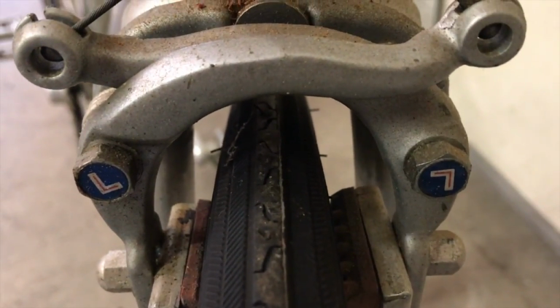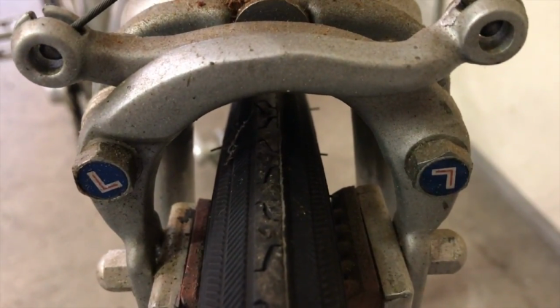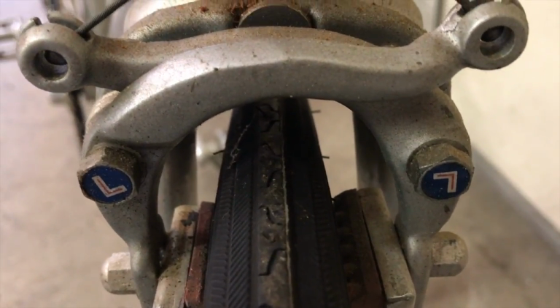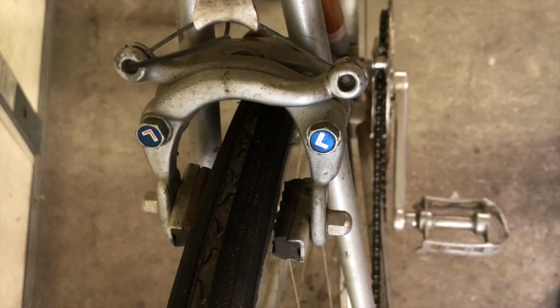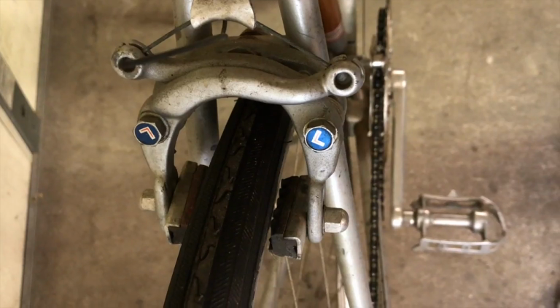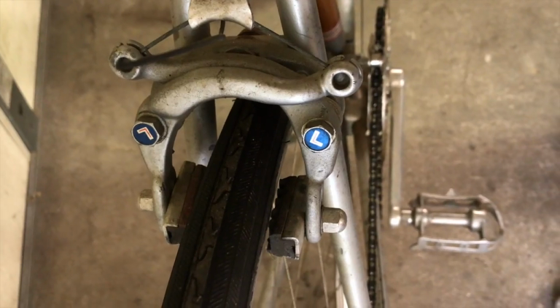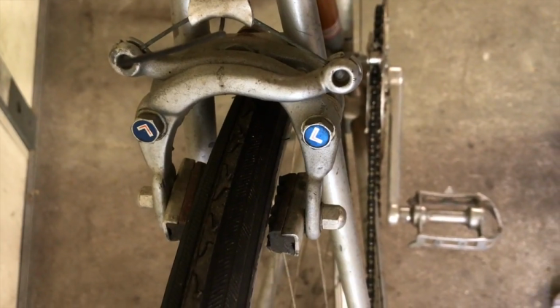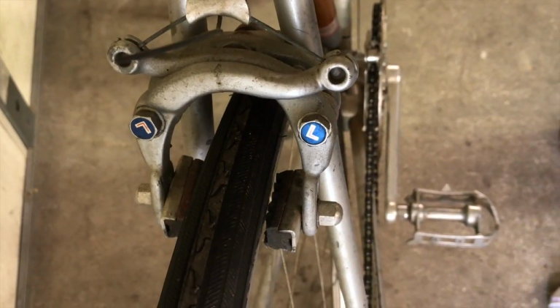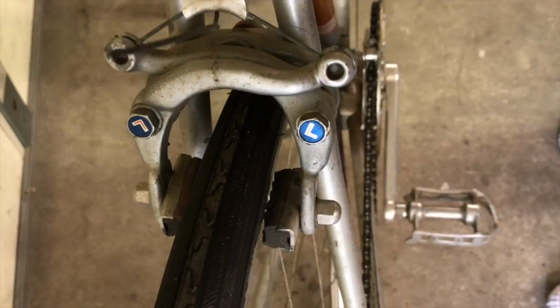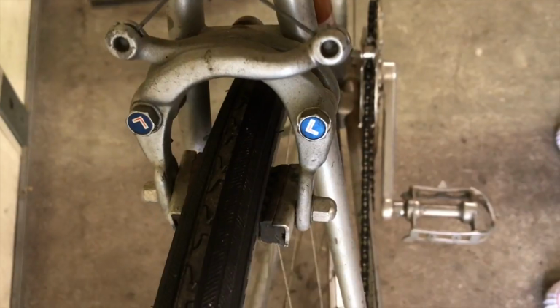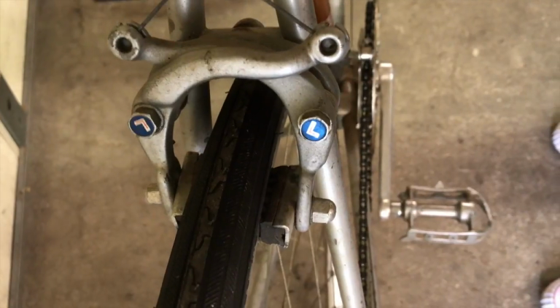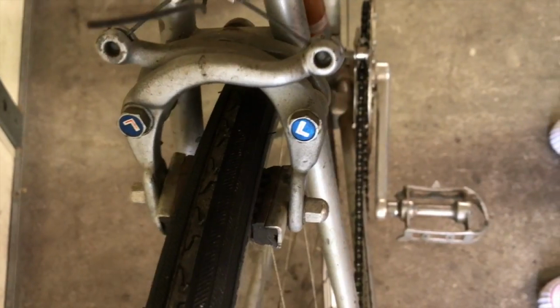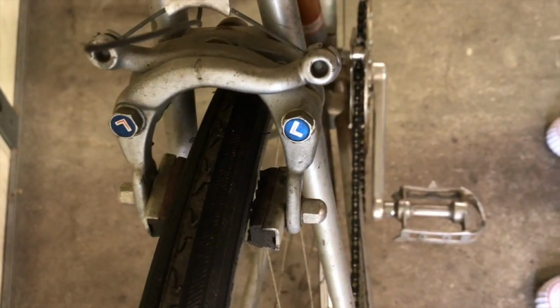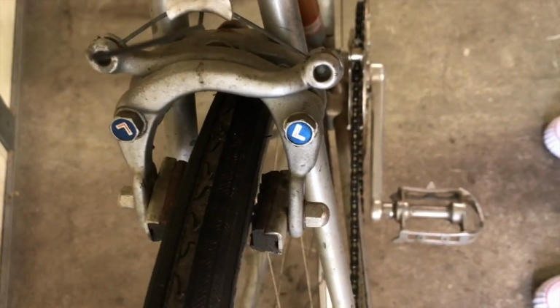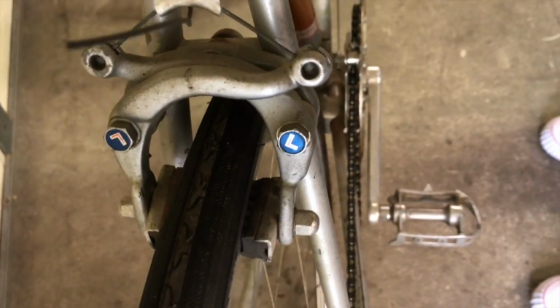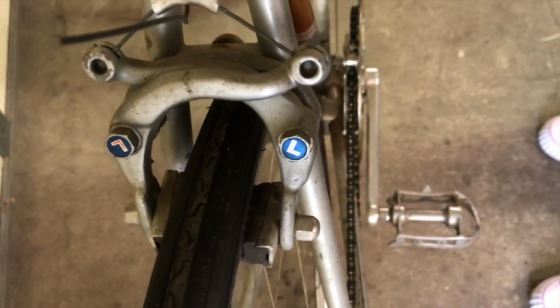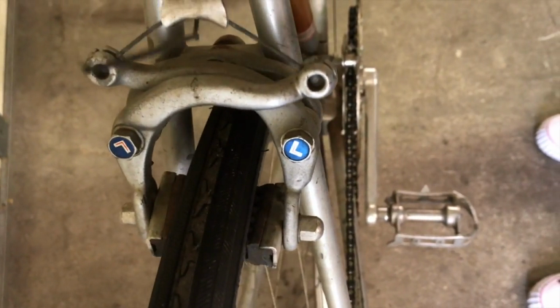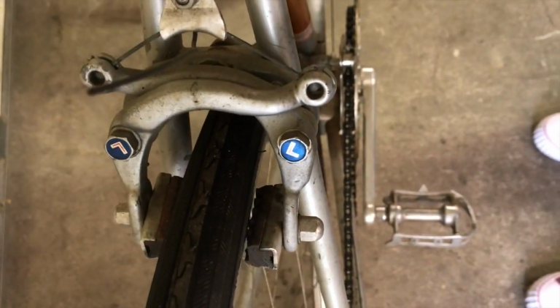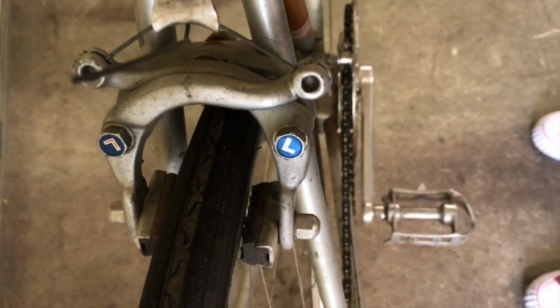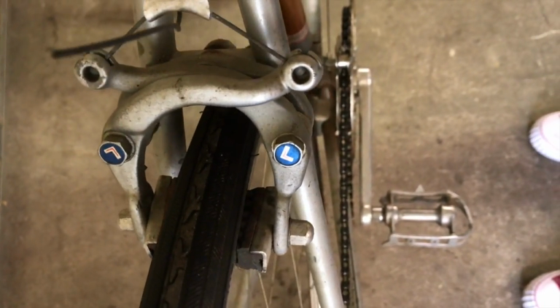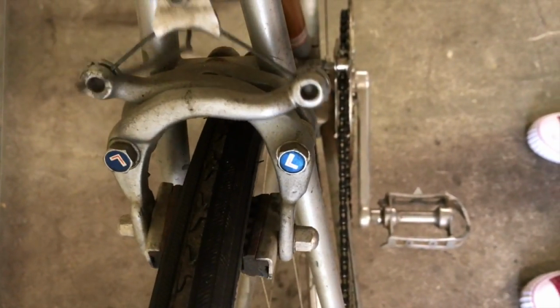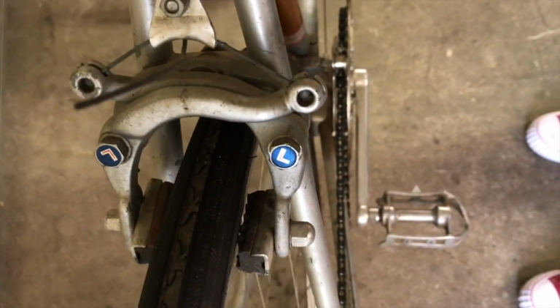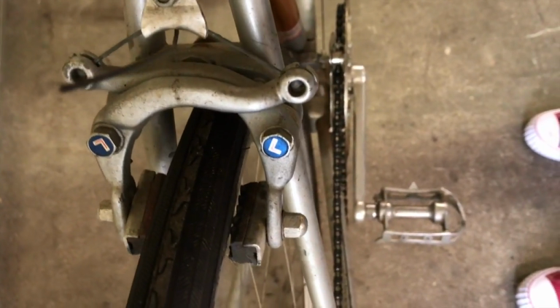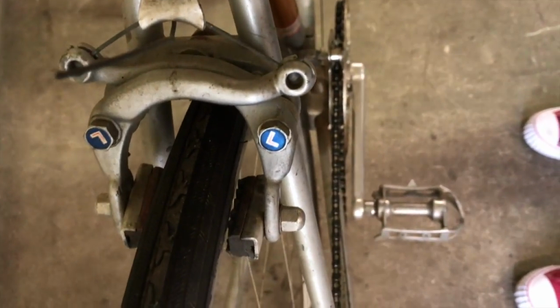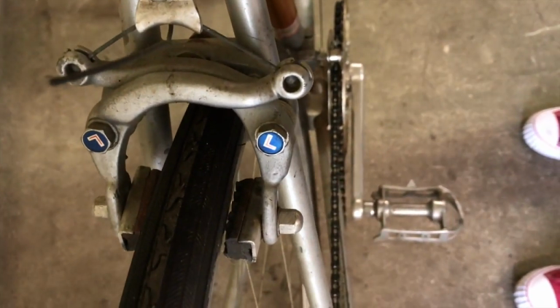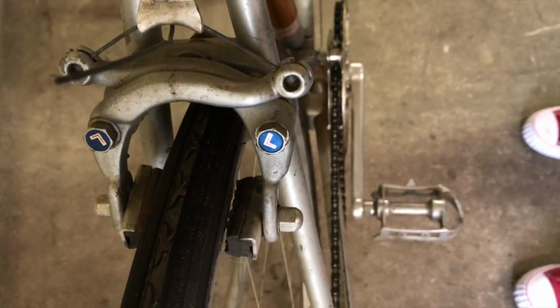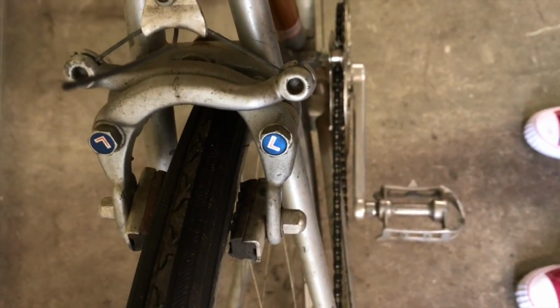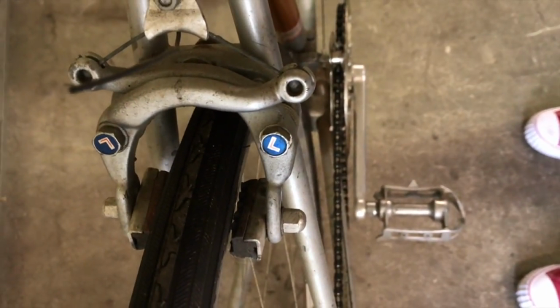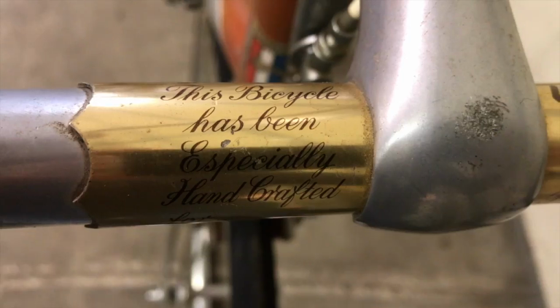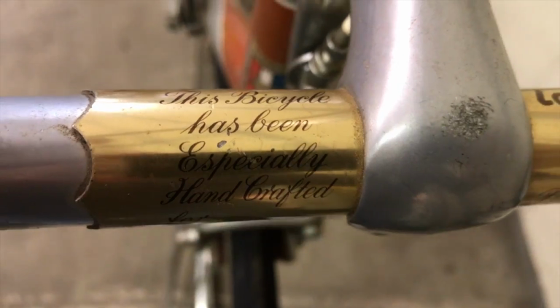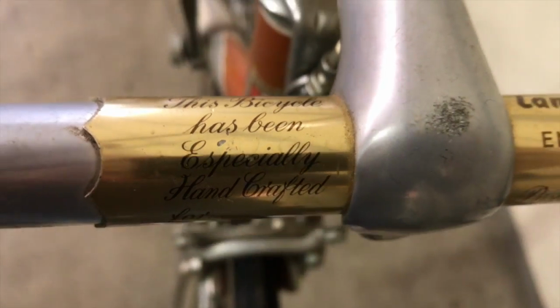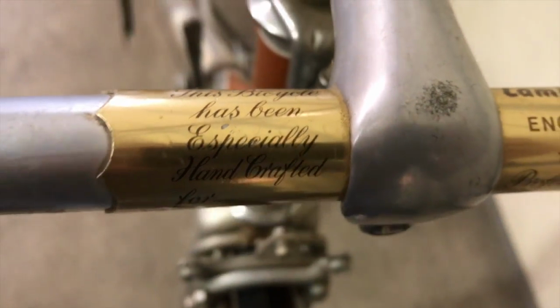Even the brake arms still work. I don't know how well they'll stop, but they at least clamp nicely — especially after 25 years in storage.